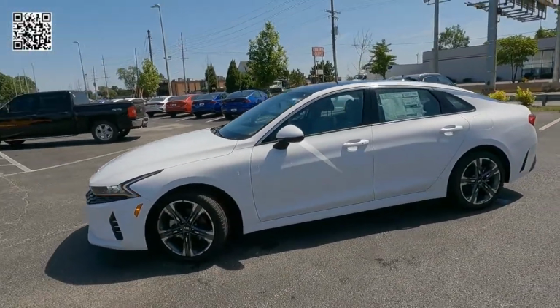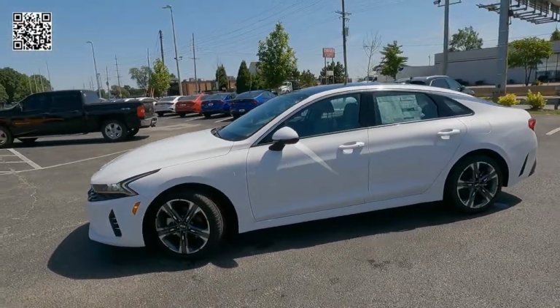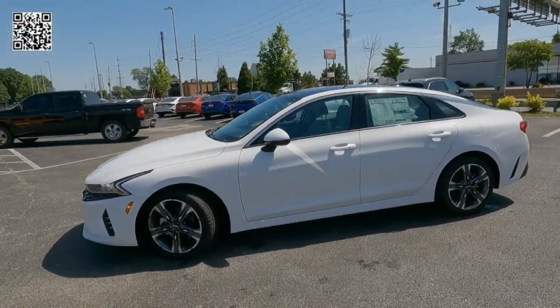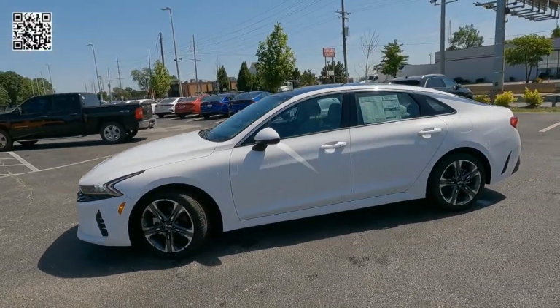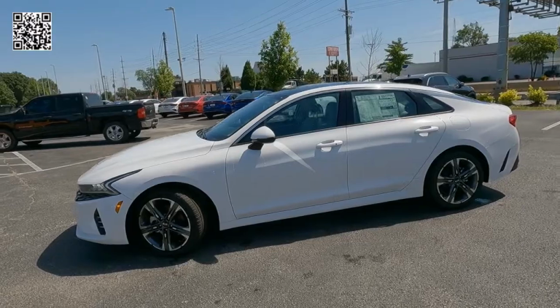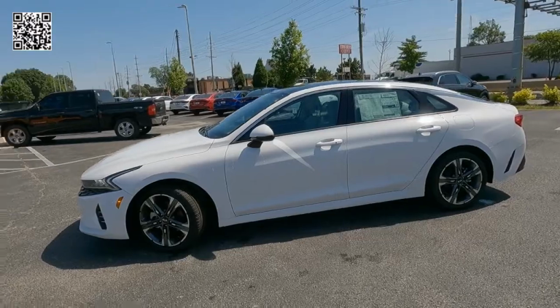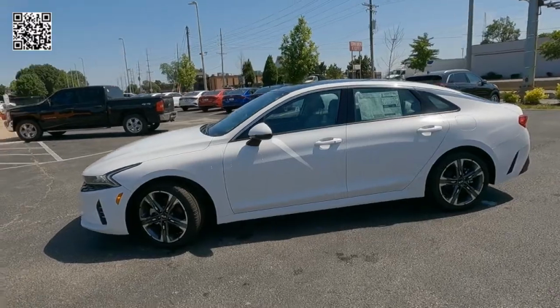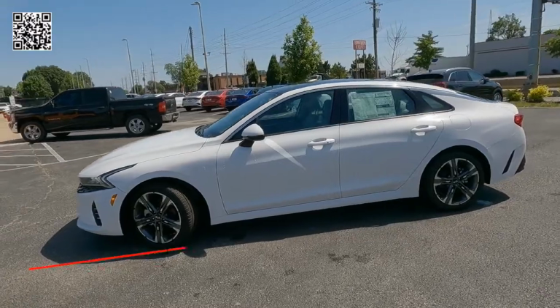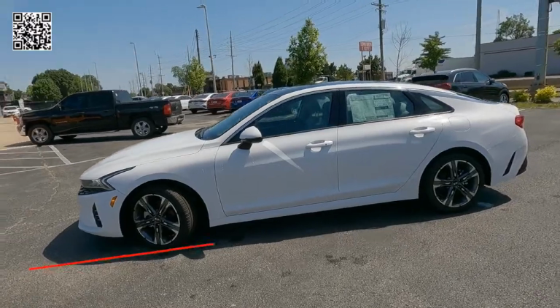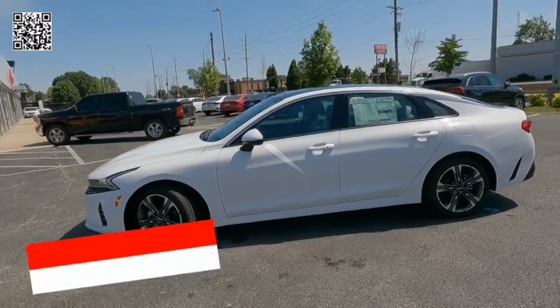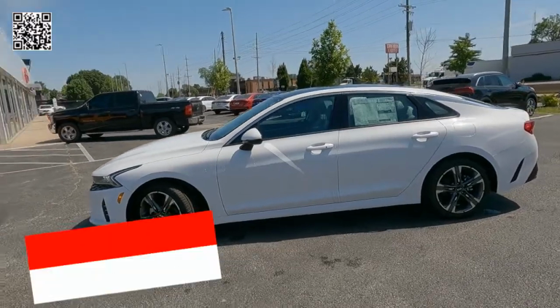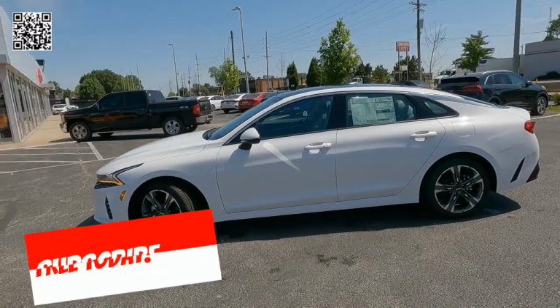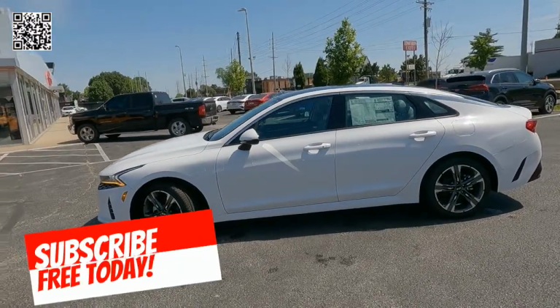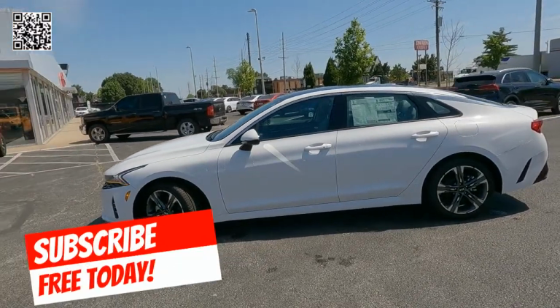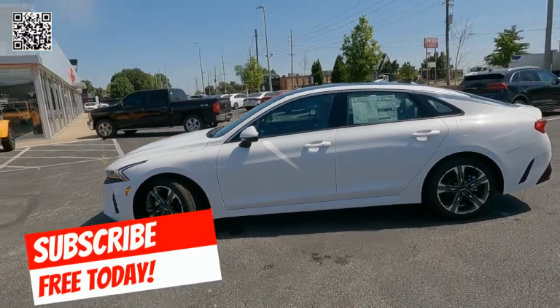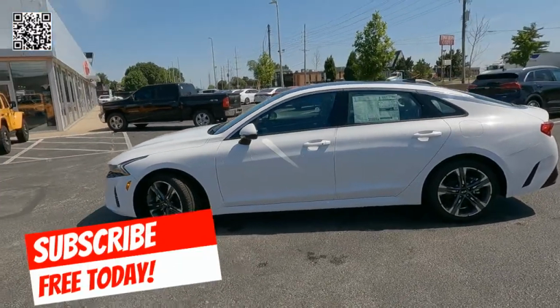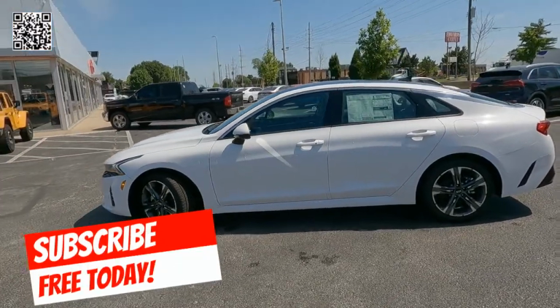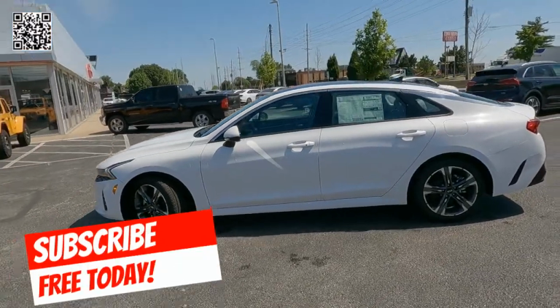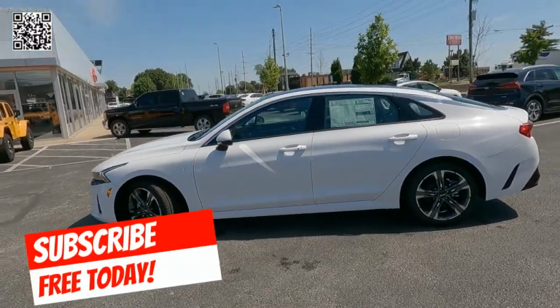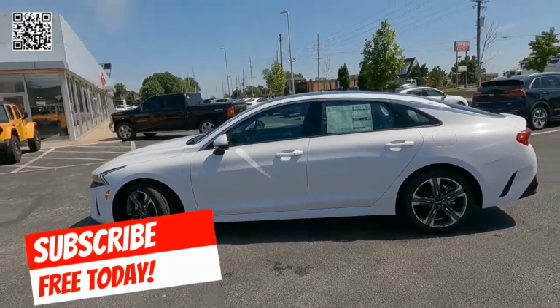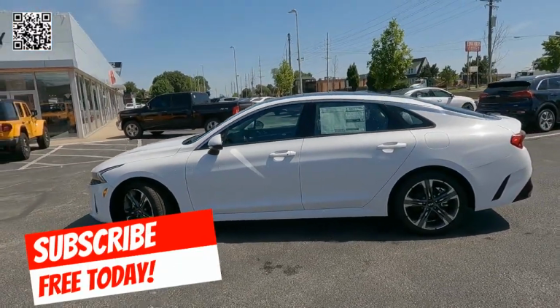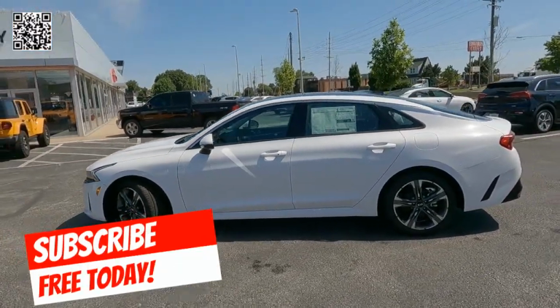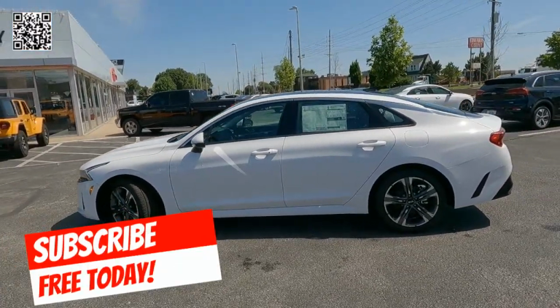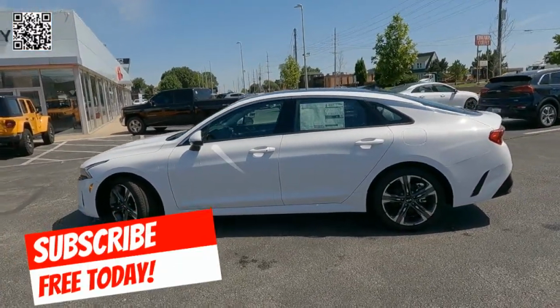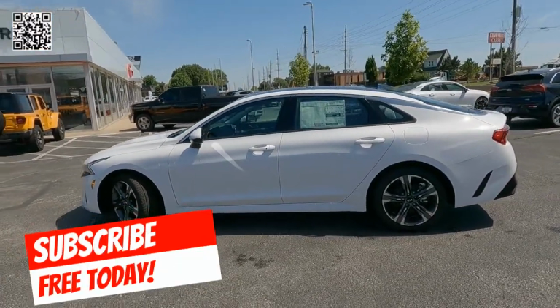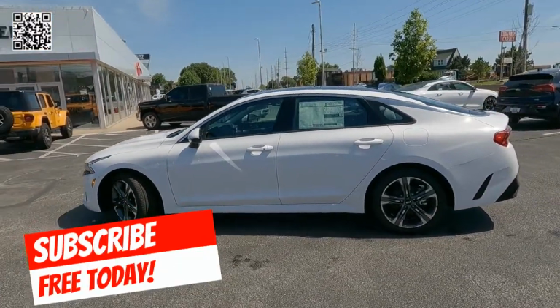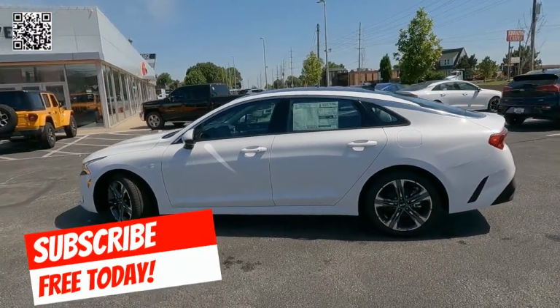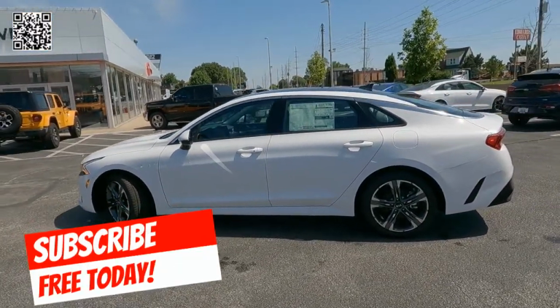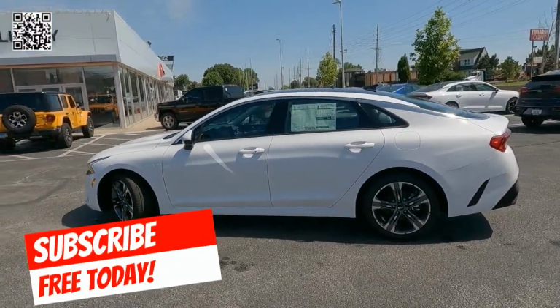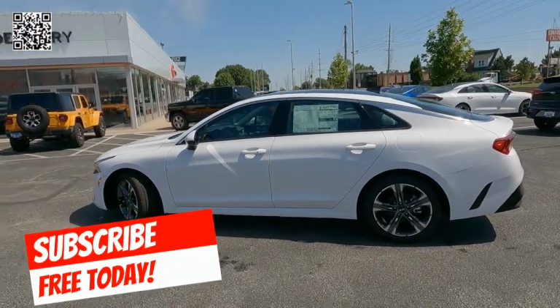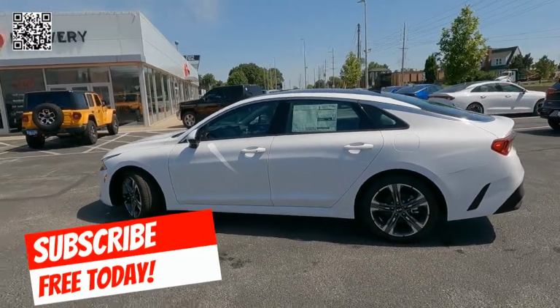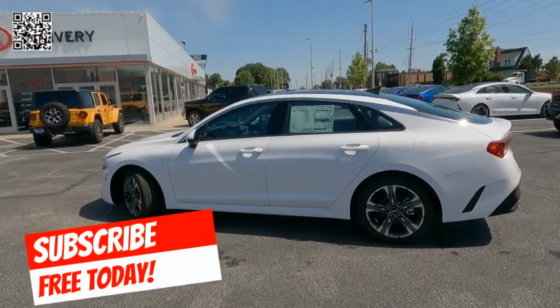Go ahead and hit the subscribe button. Give us a thumbs up. Help us grow this channel. We greatly appreciate it.